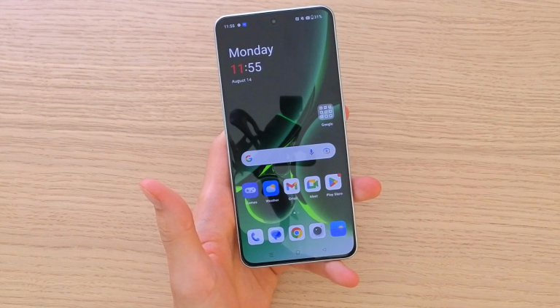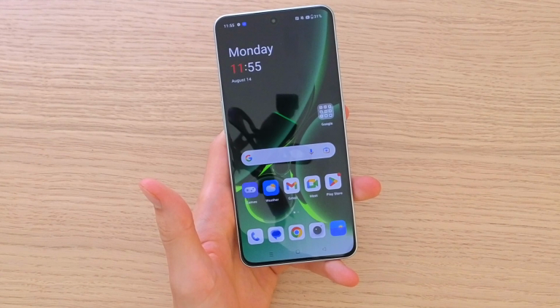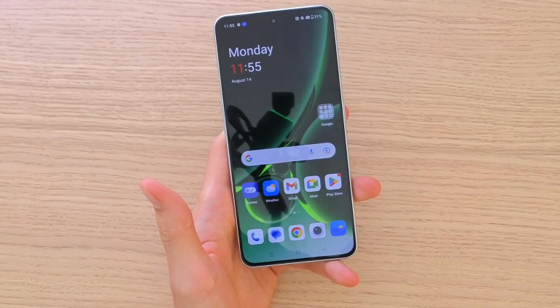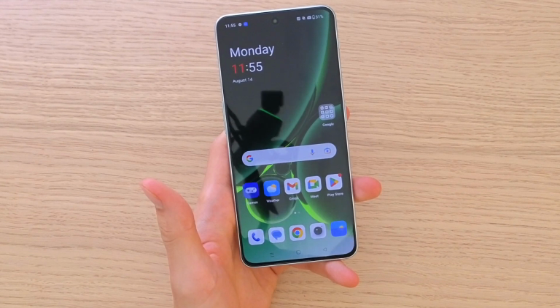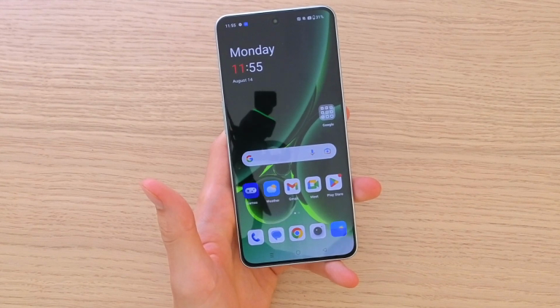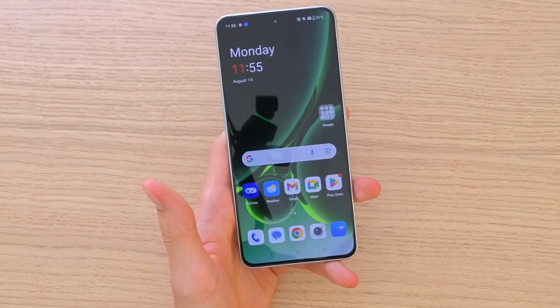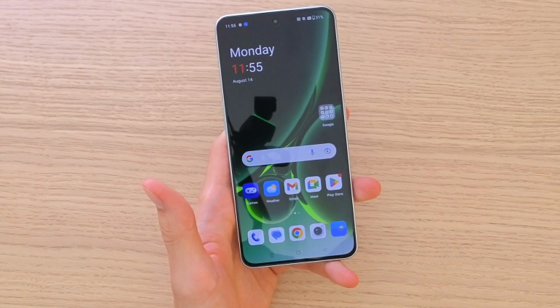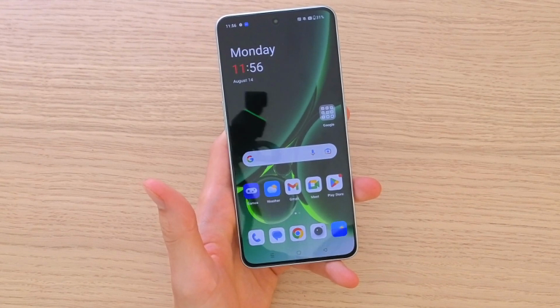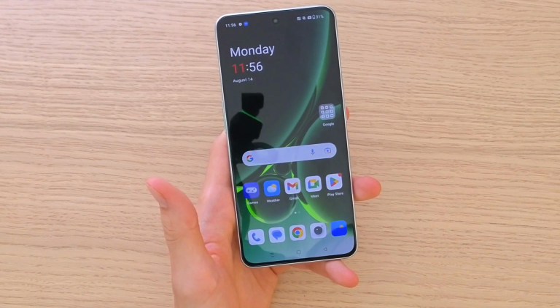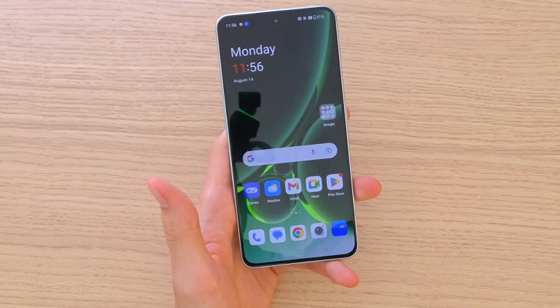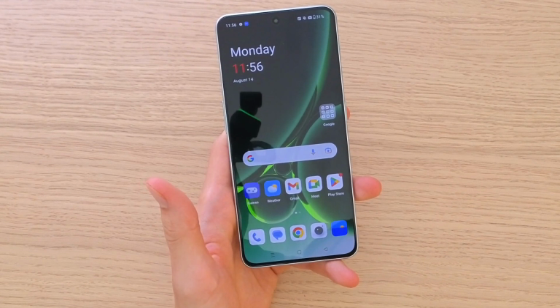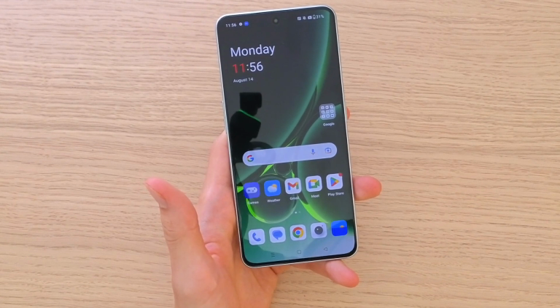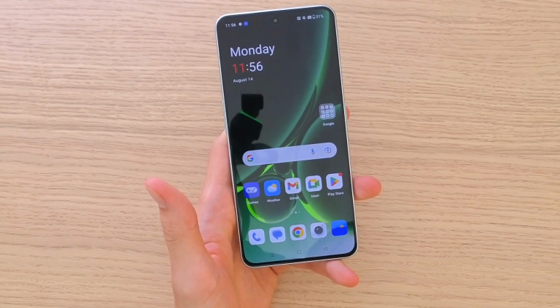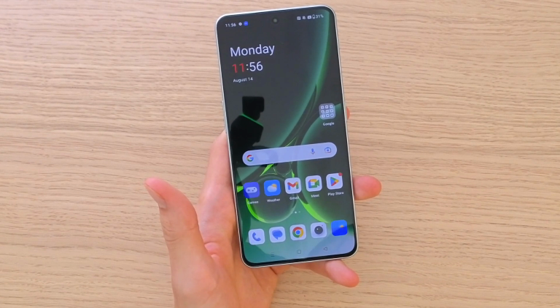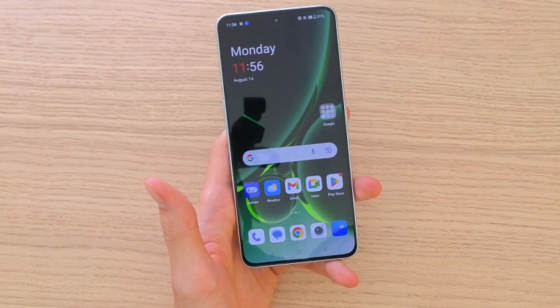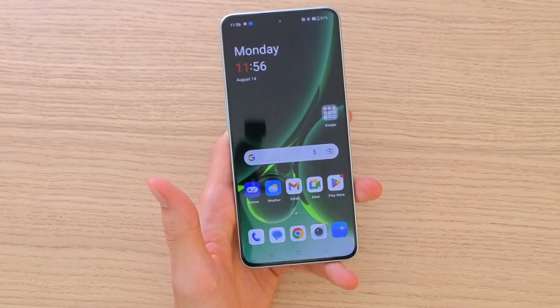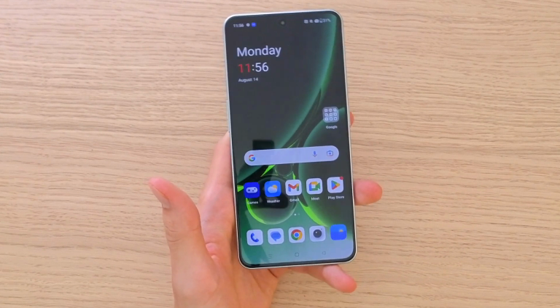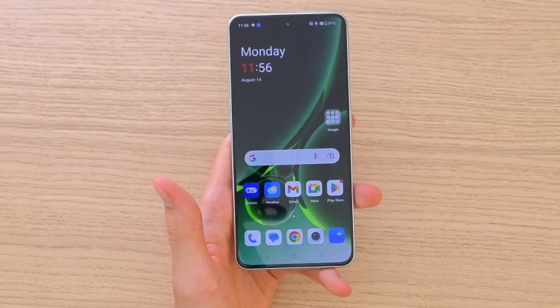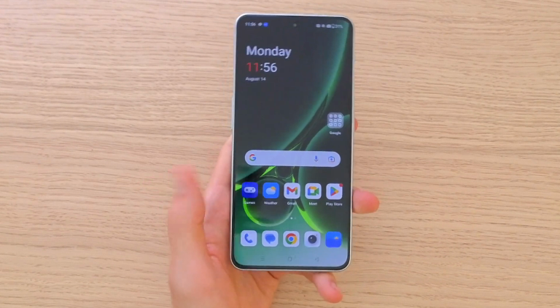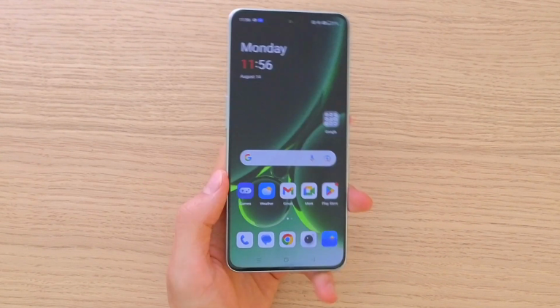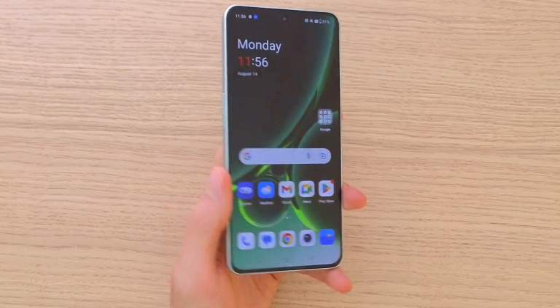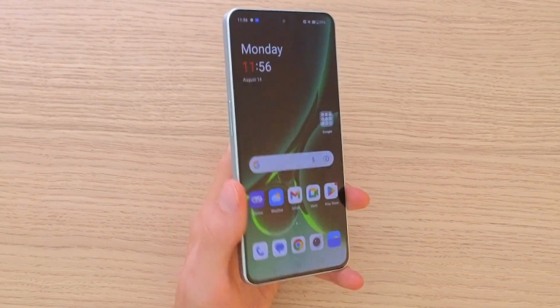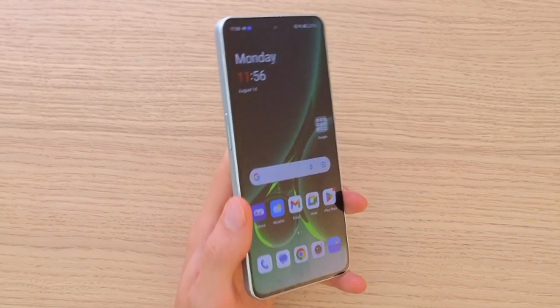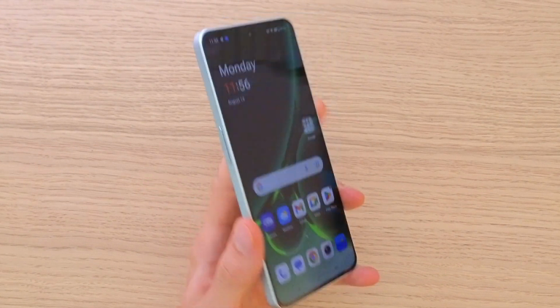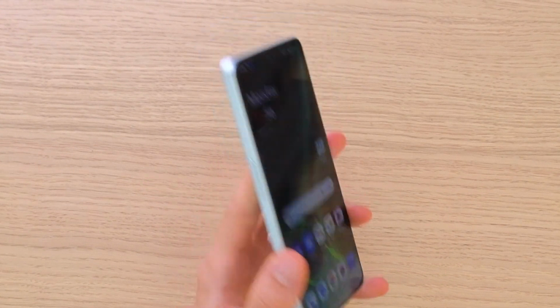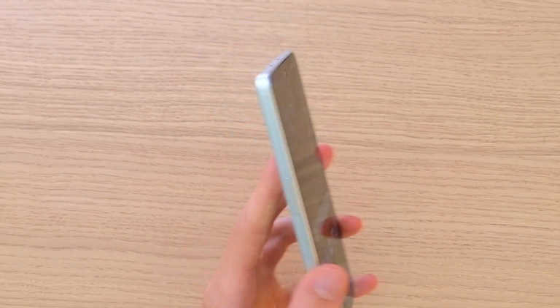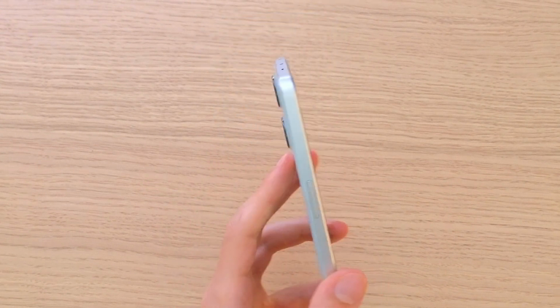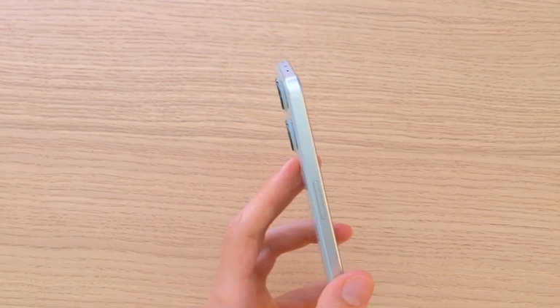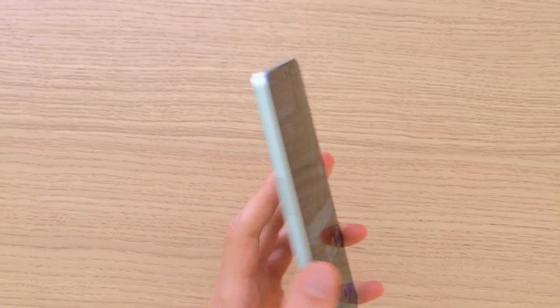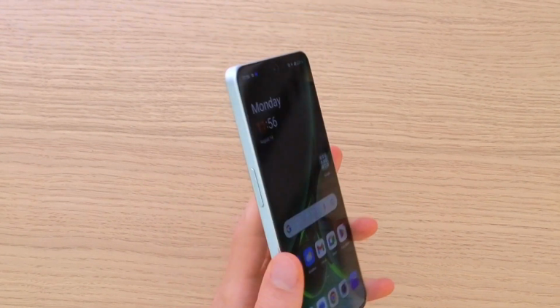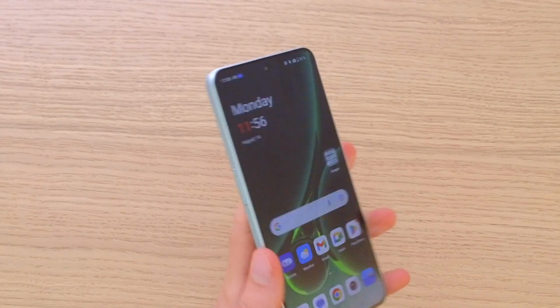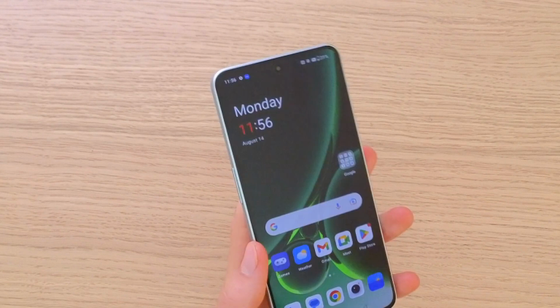Hey guys, my name is Markus and in this video I'm going to guide you on how you can easily take a screenshot for your OnePlus Nord 3.